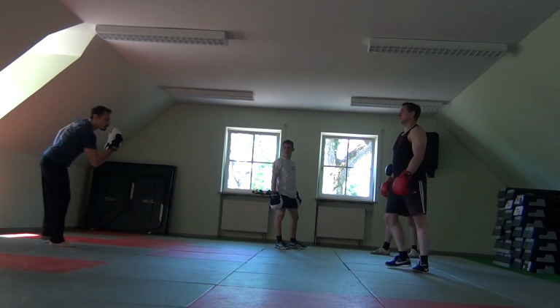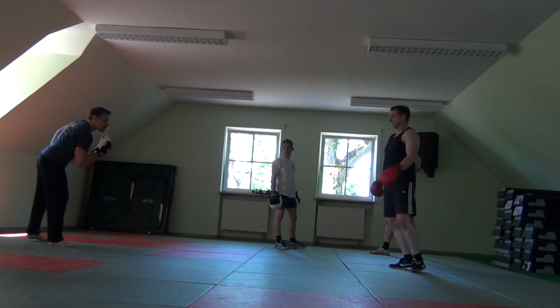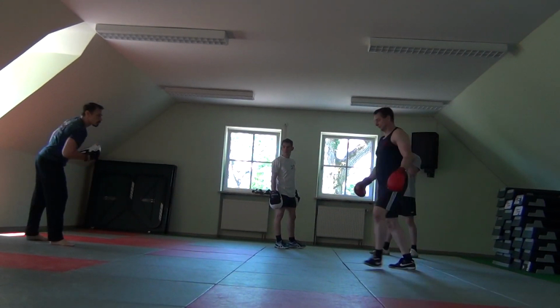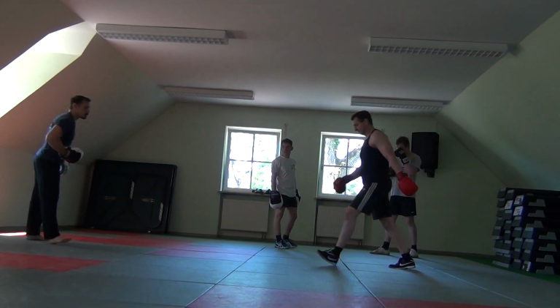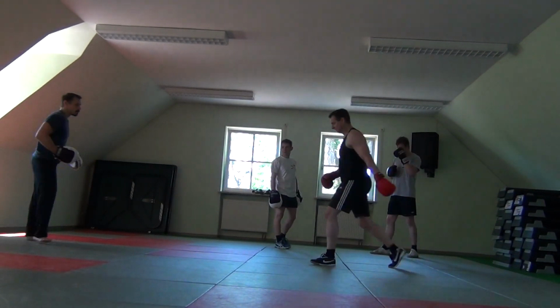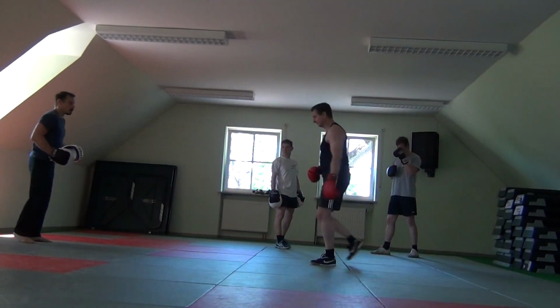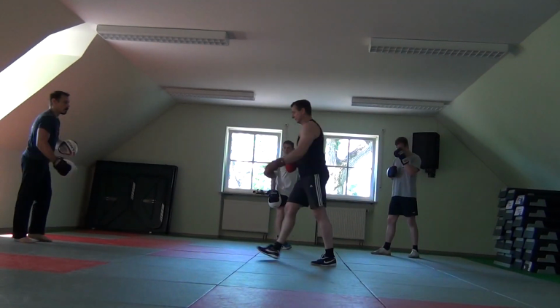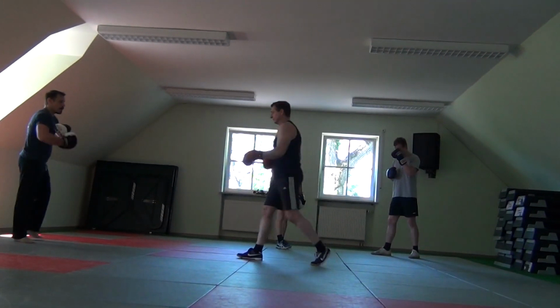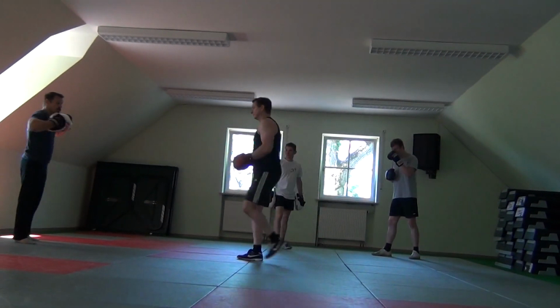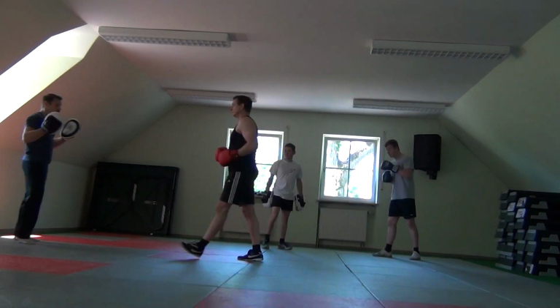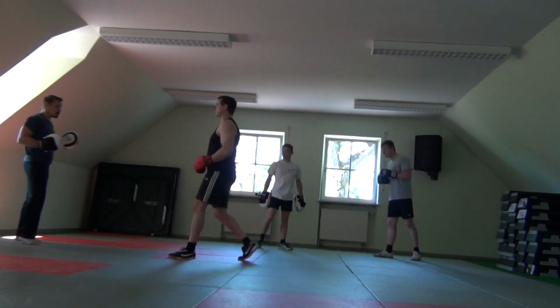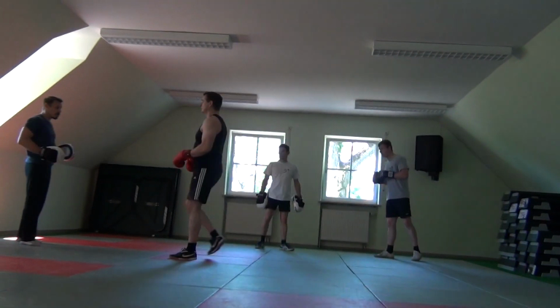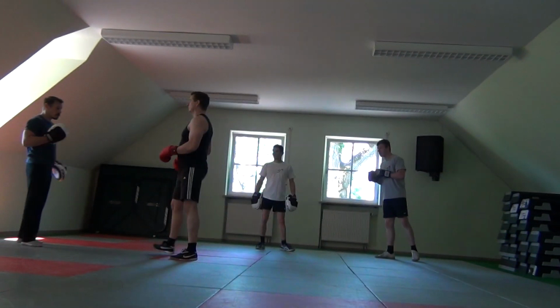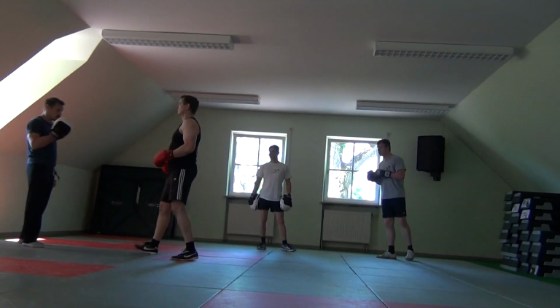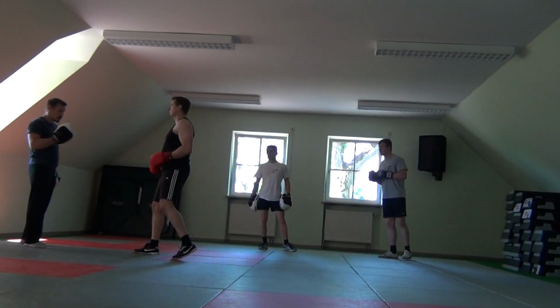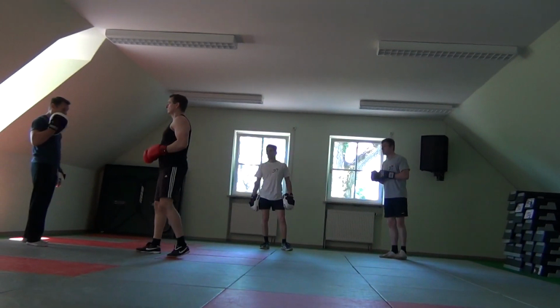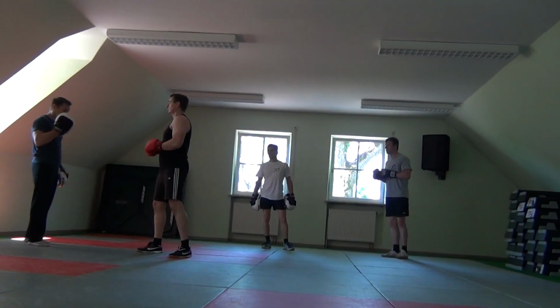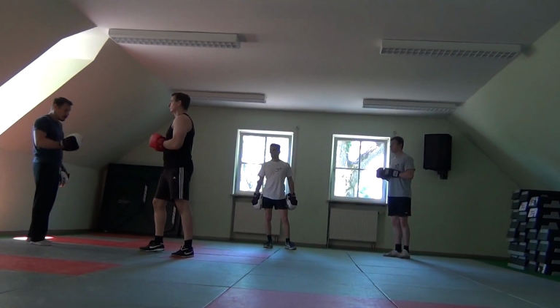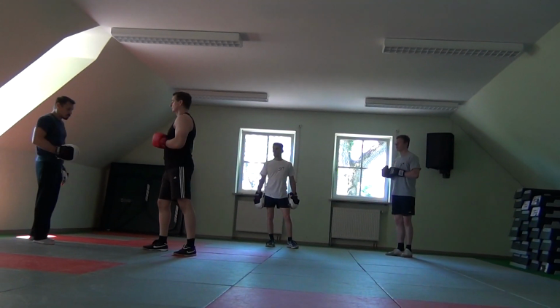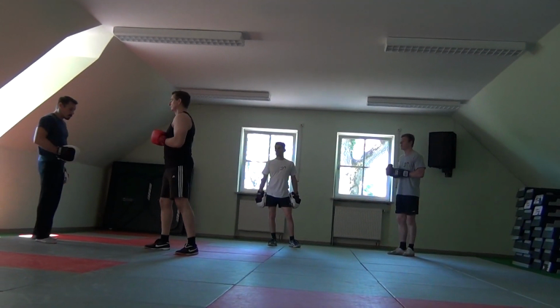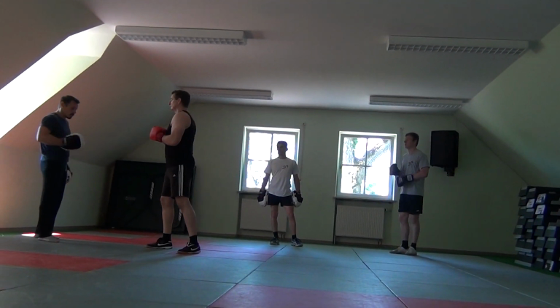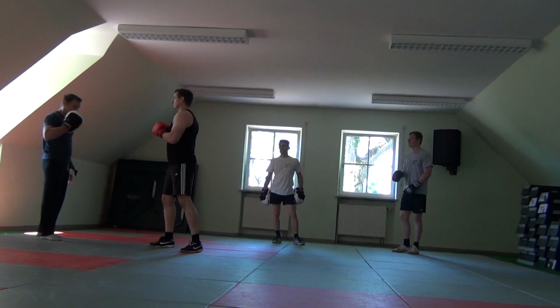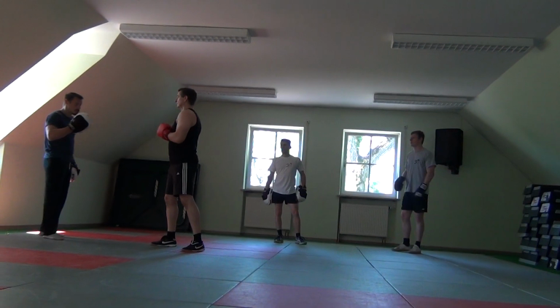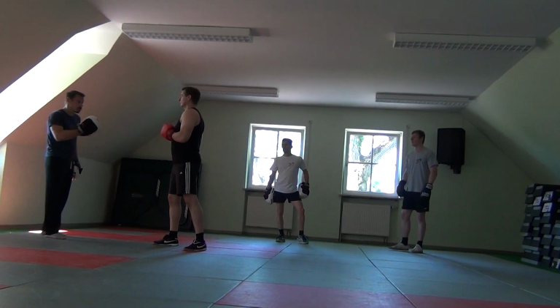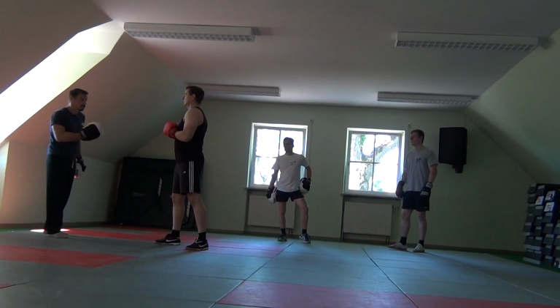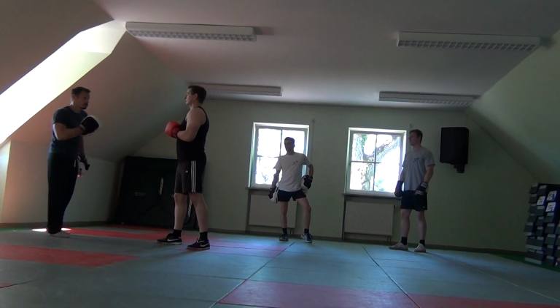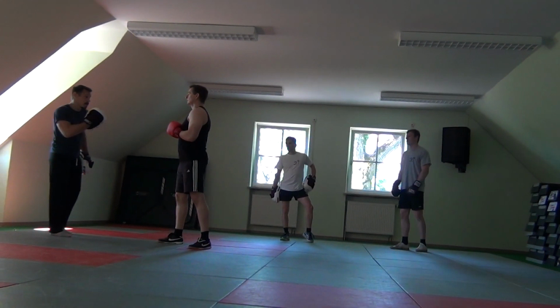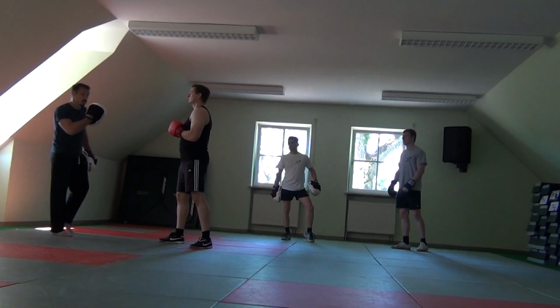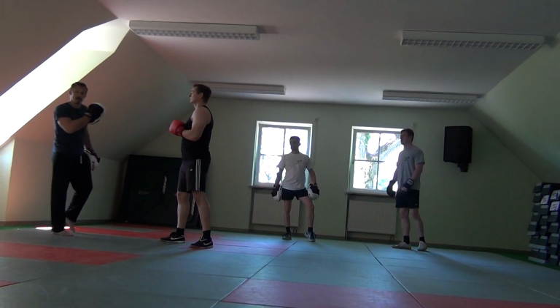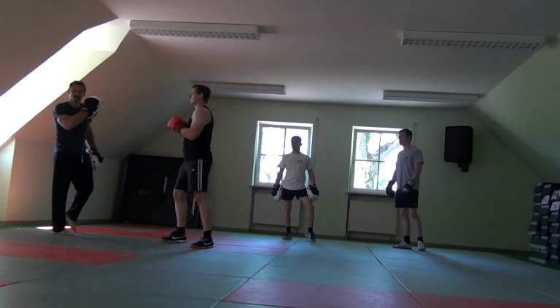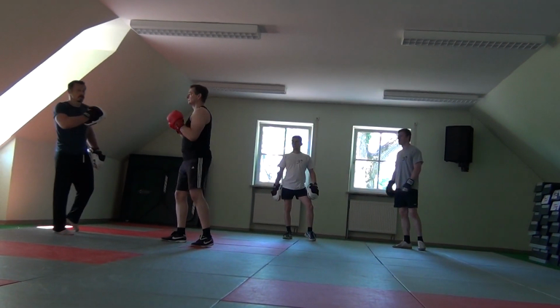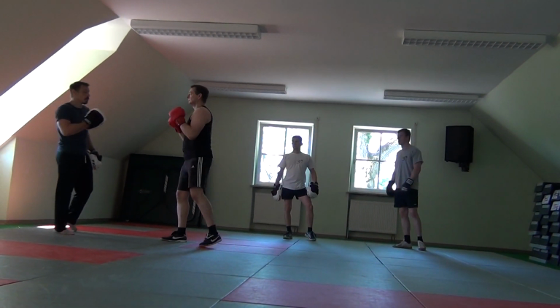You want to add harder here? Same one: jab, jab-cross, jab-cross, lead hook, jab-cross, lead hook.